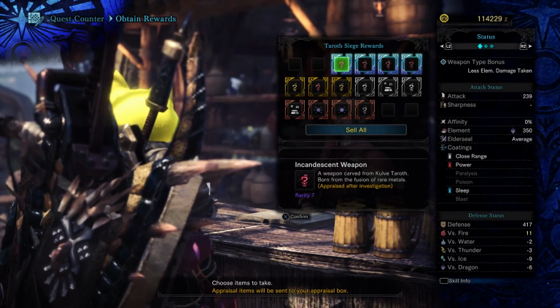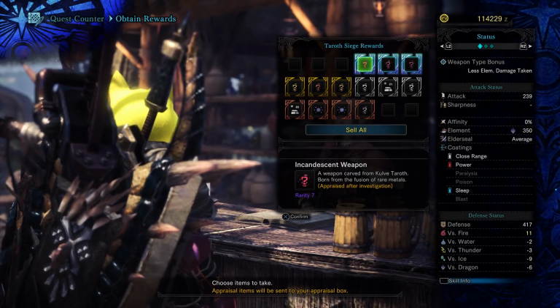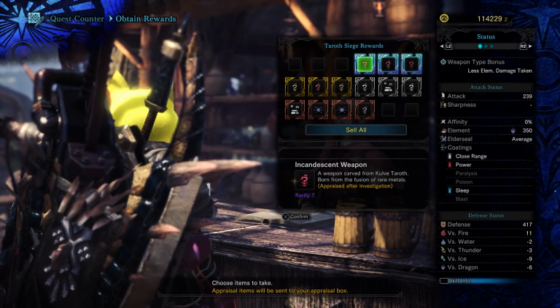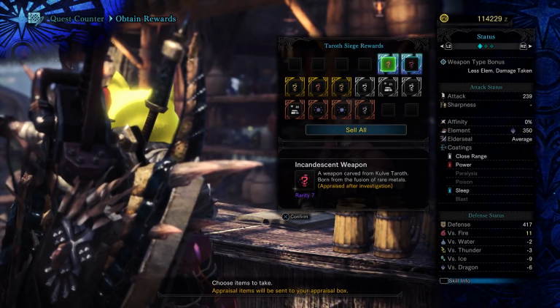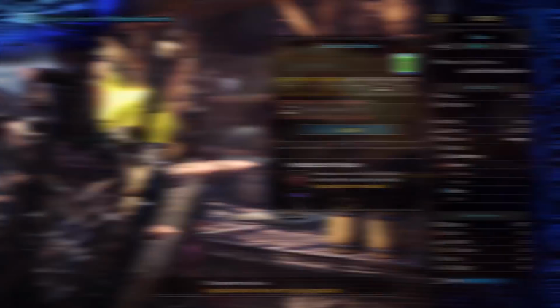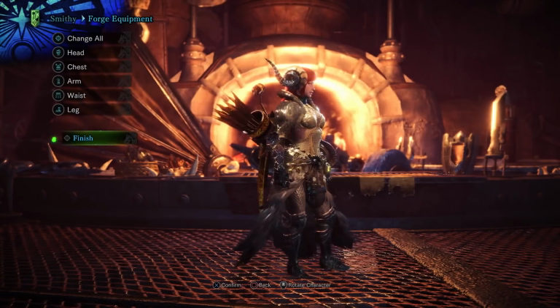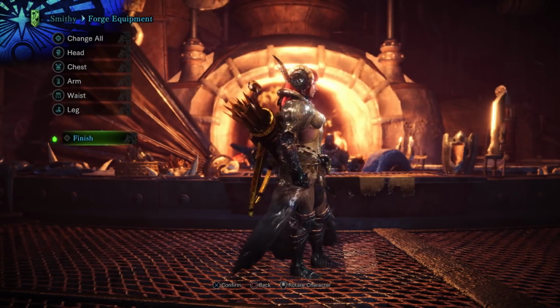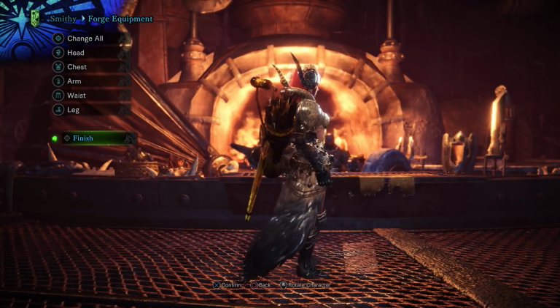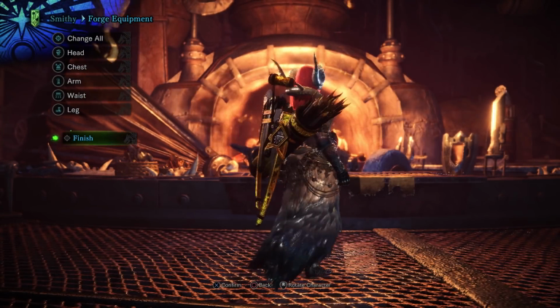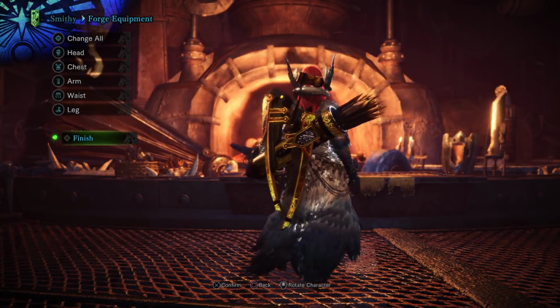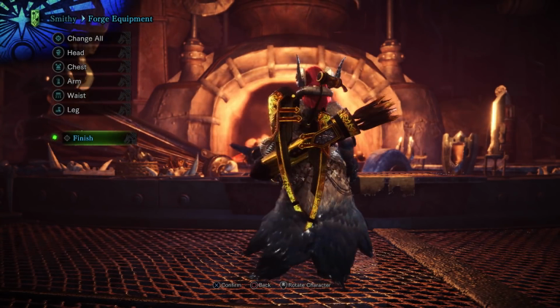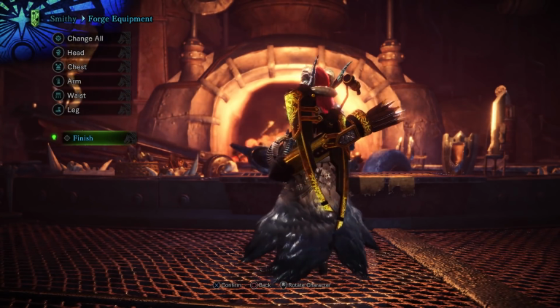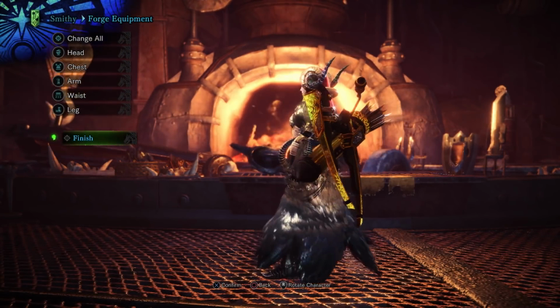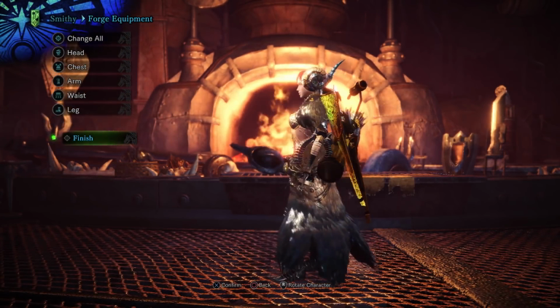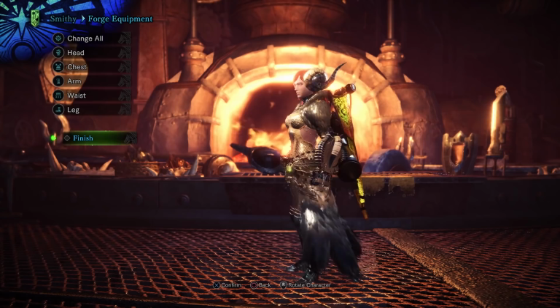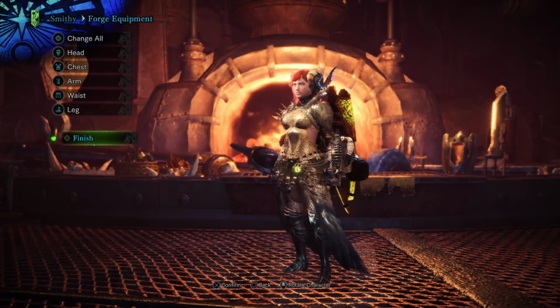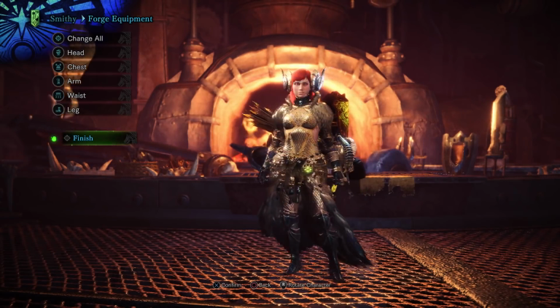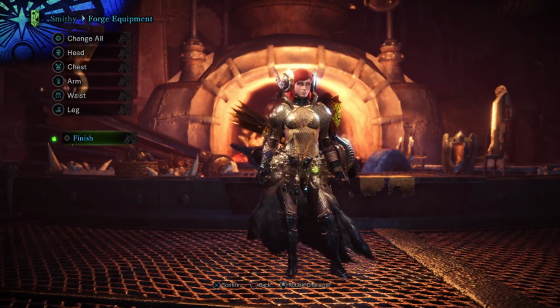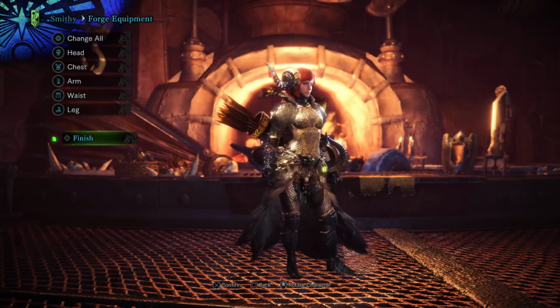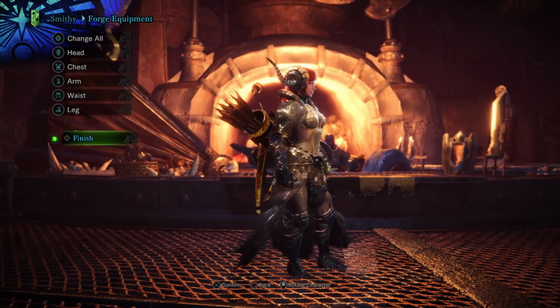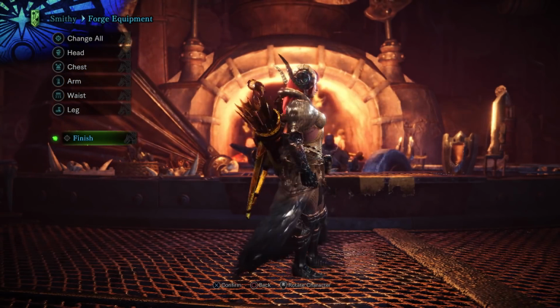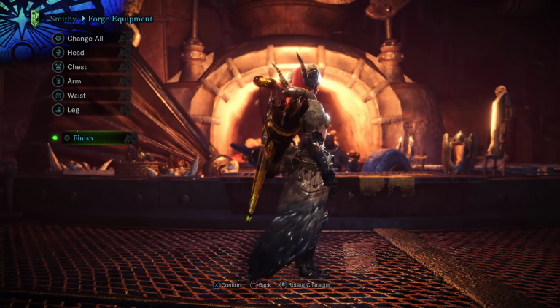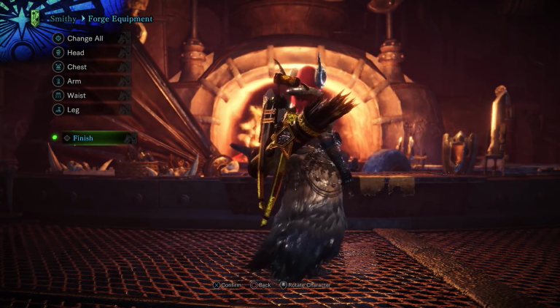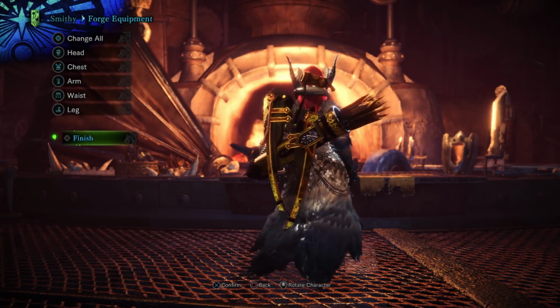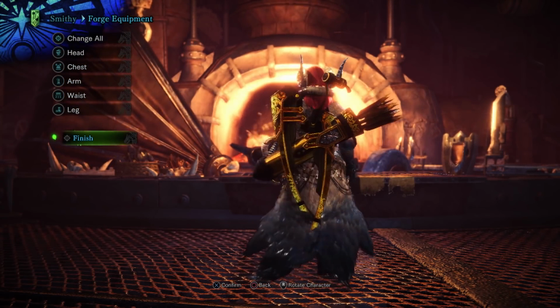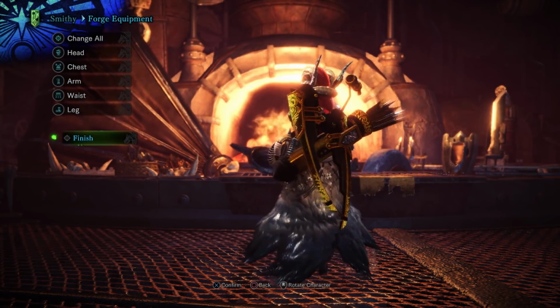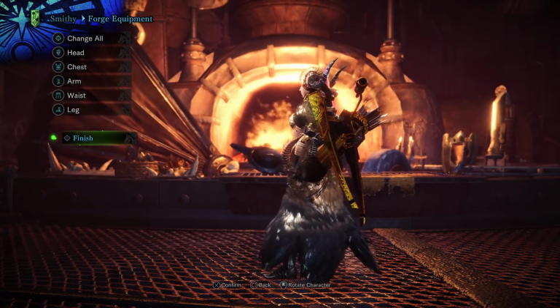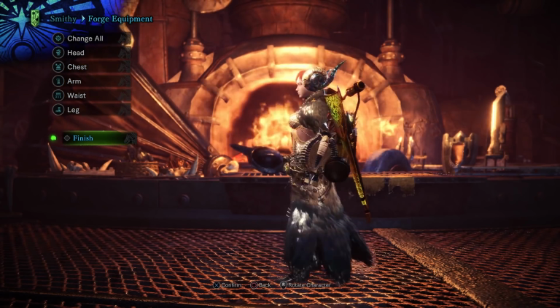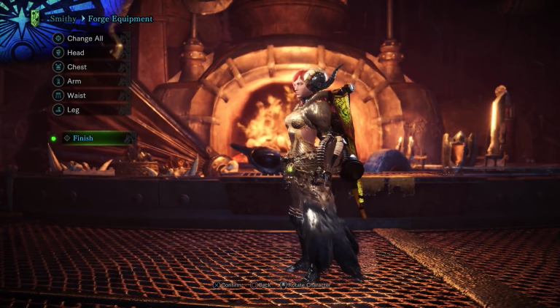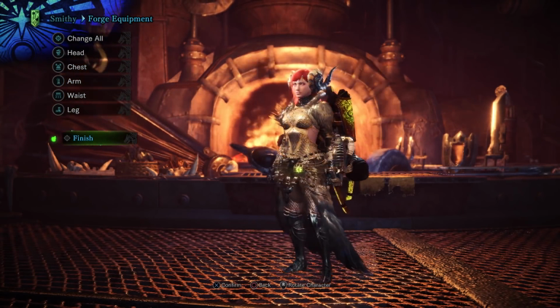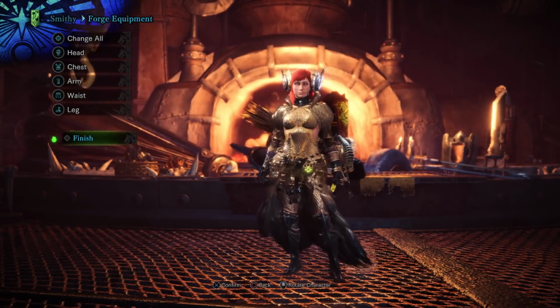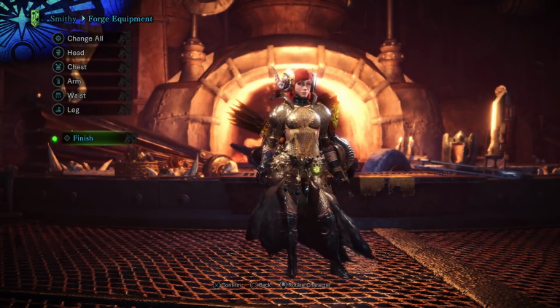First, I want to talk about the armor set, as is tradition. Every time there's a new armor set, I break it down, take a look at it, take a look at the skills — so that's exactly what we're doing today.